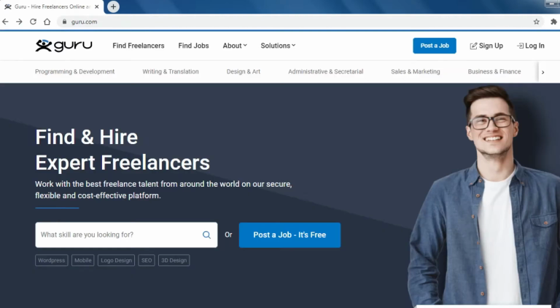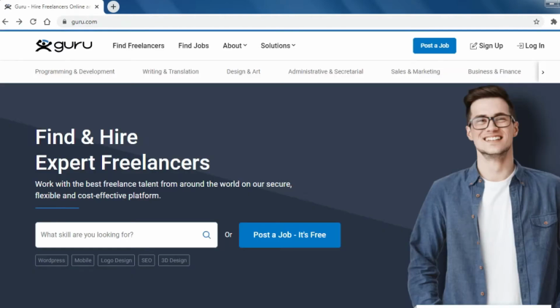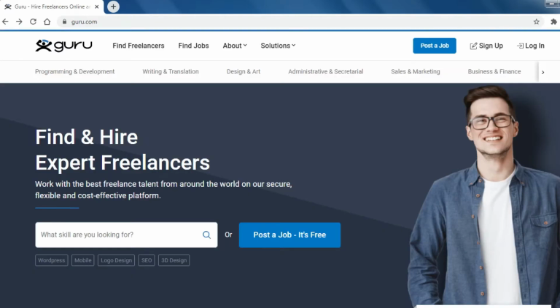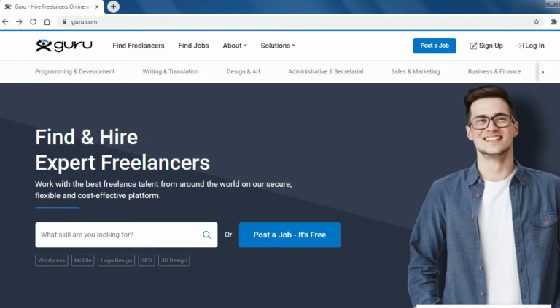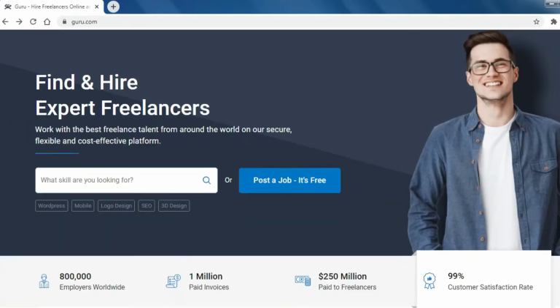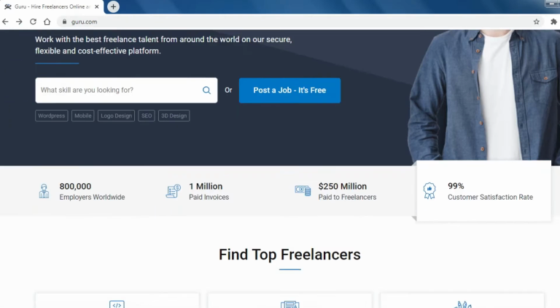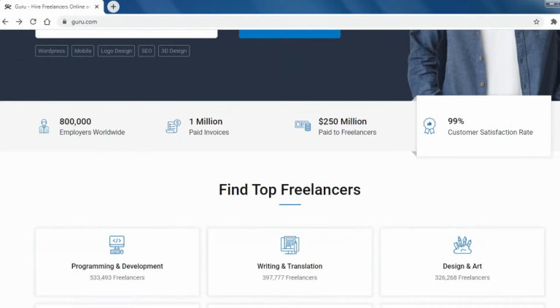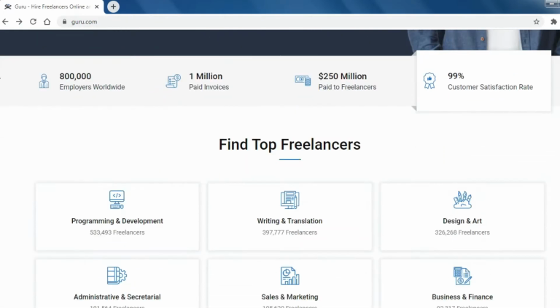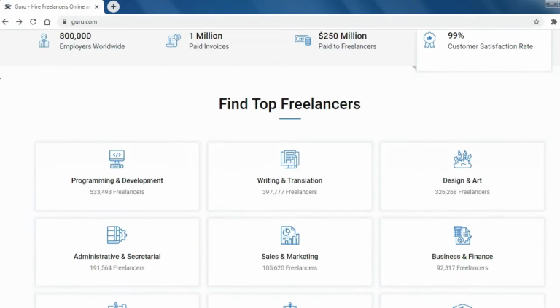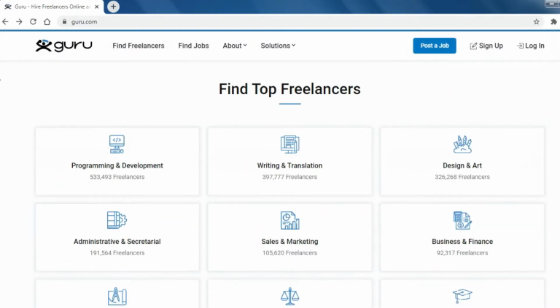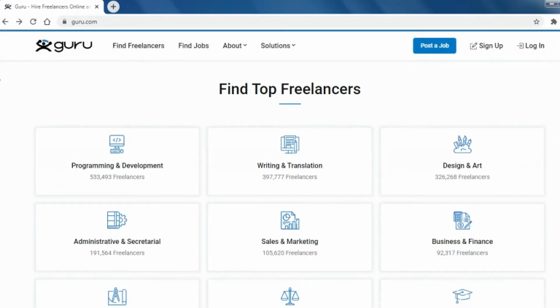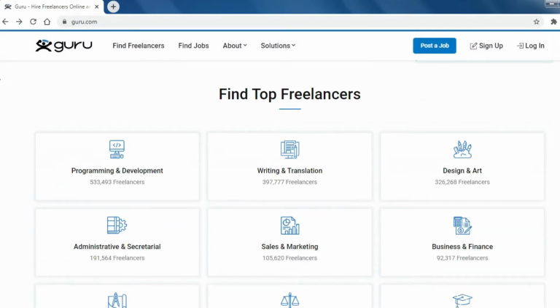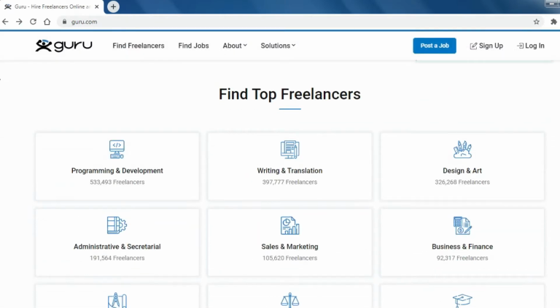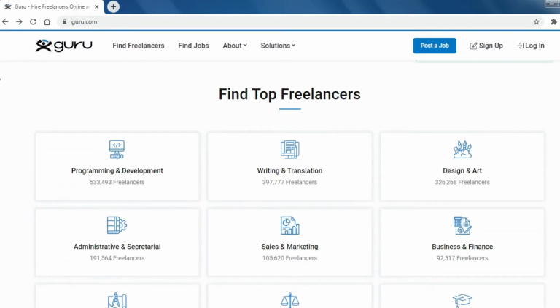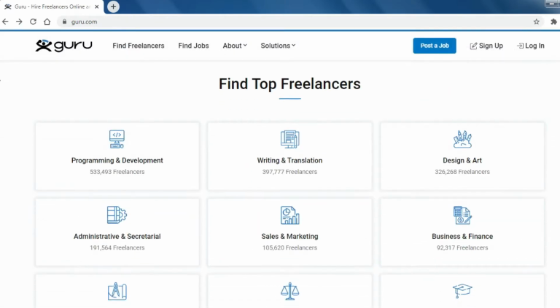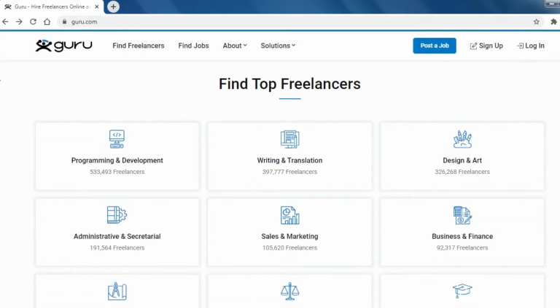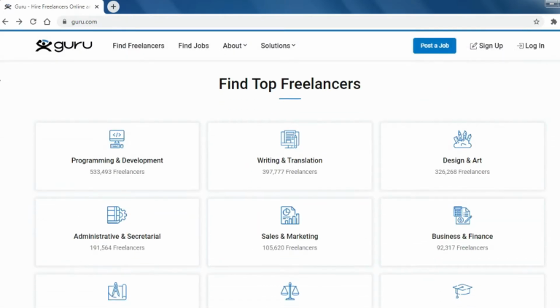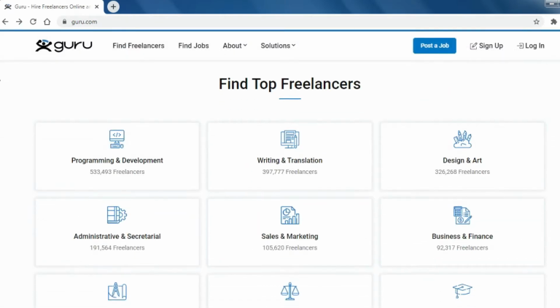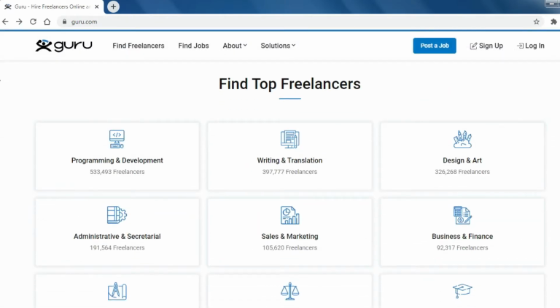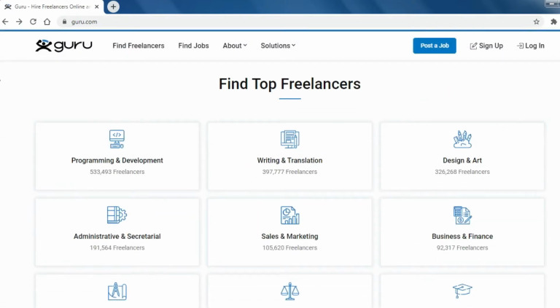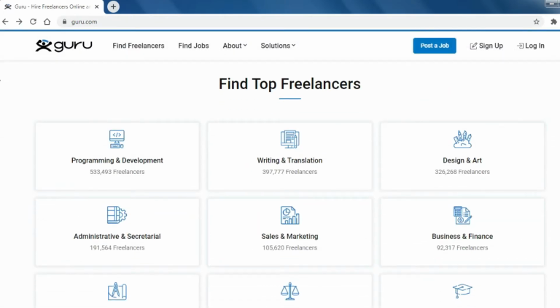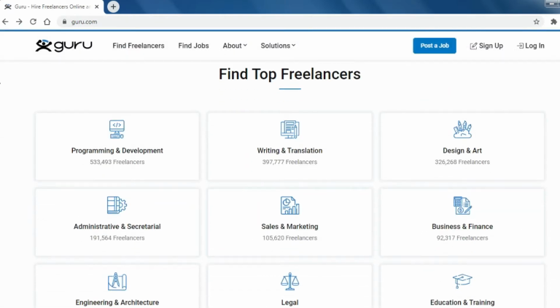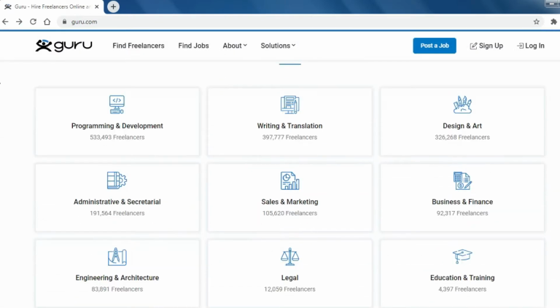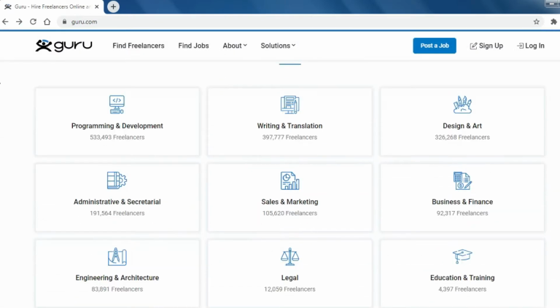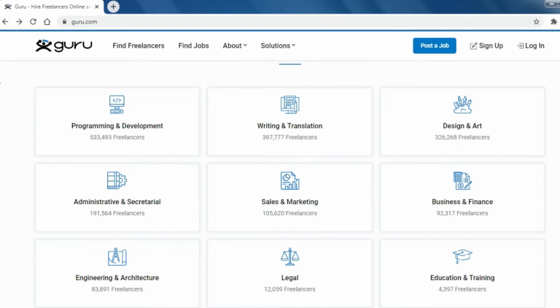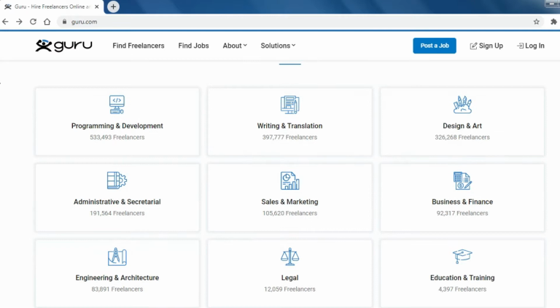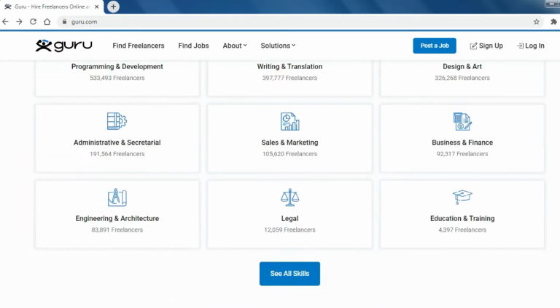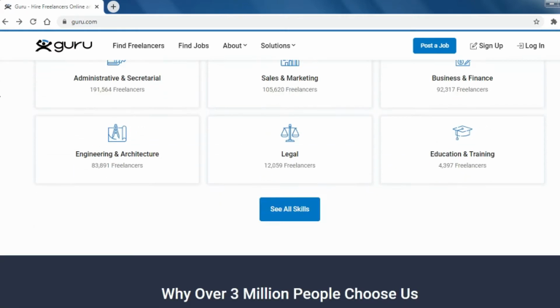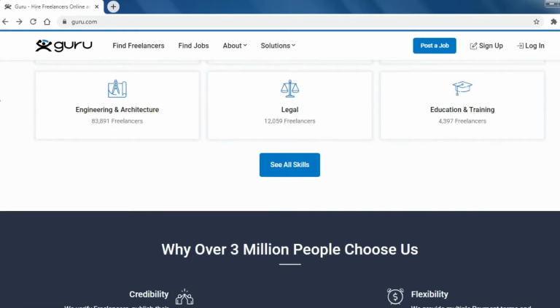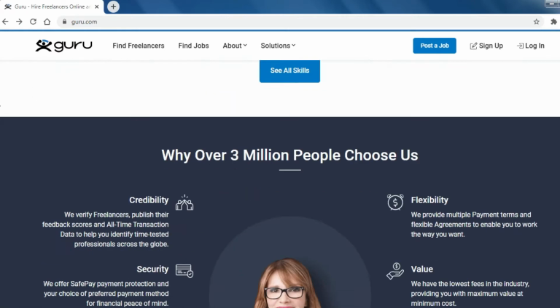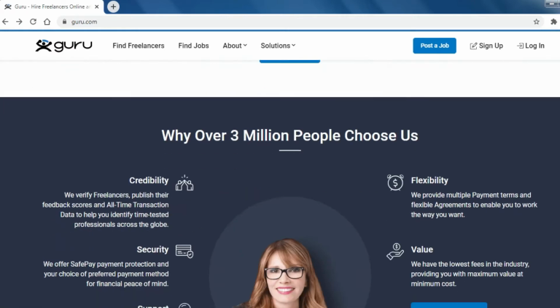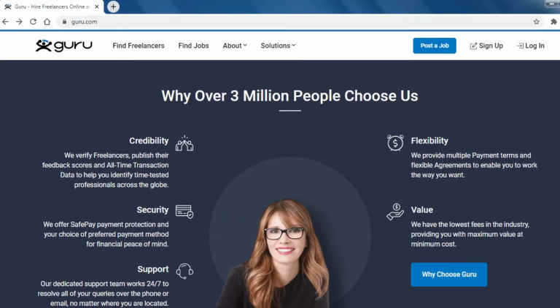Number 7: Guru. Find freelance jobs that match your skills and credible employers to work with.